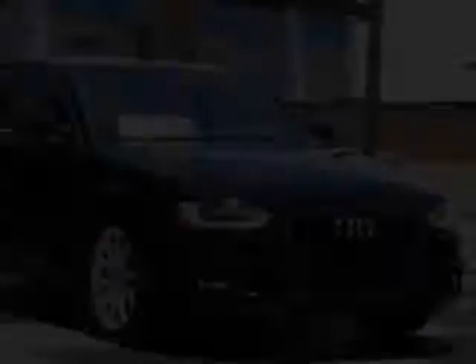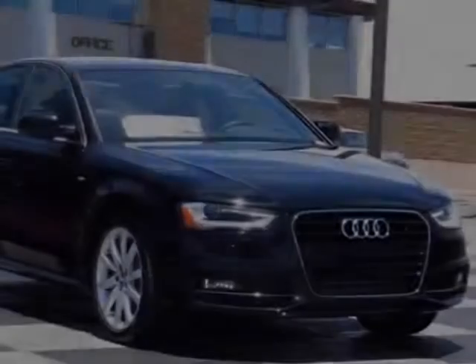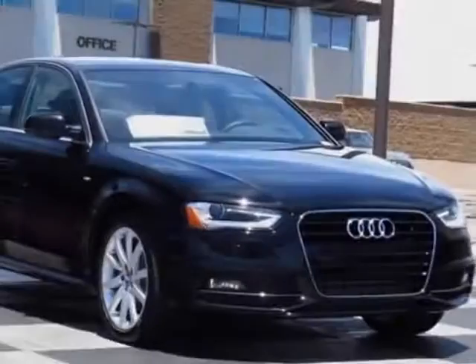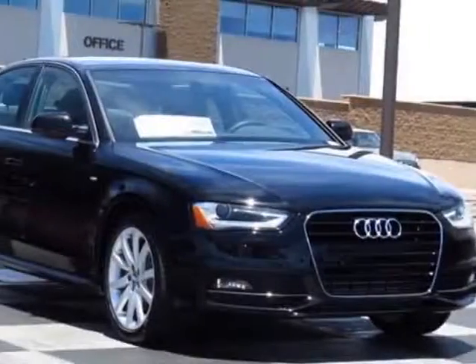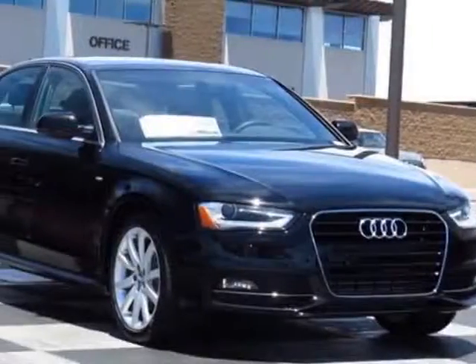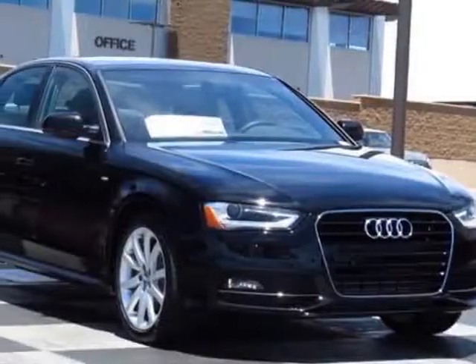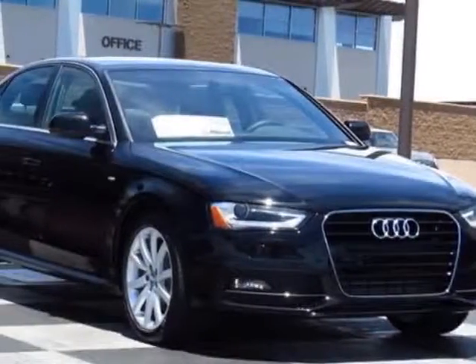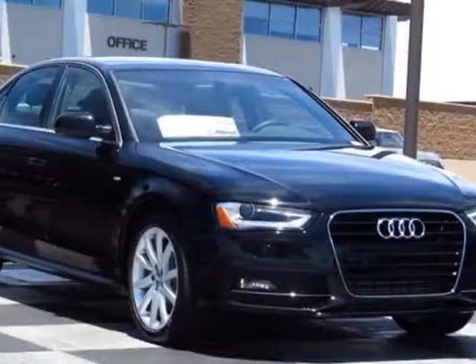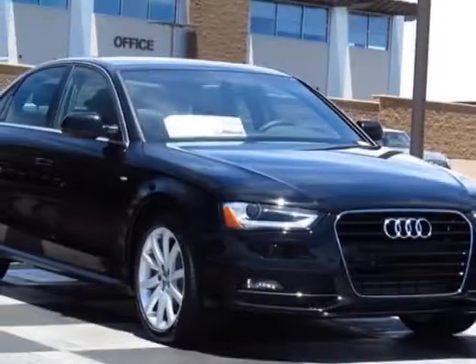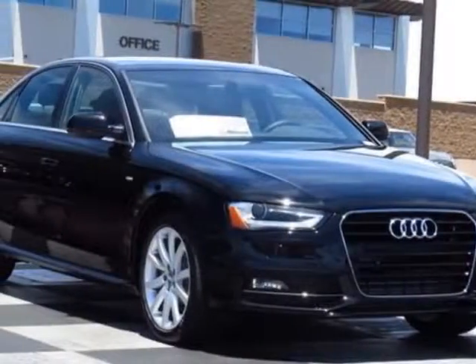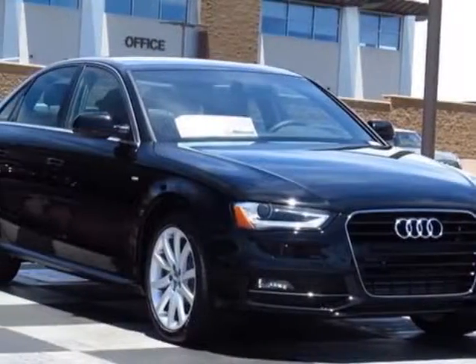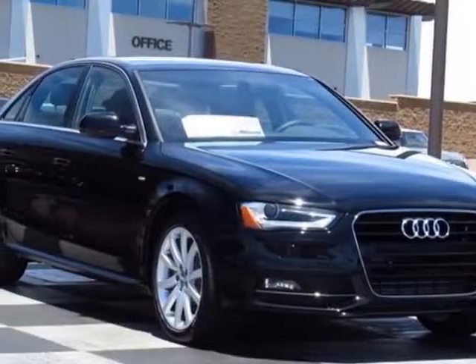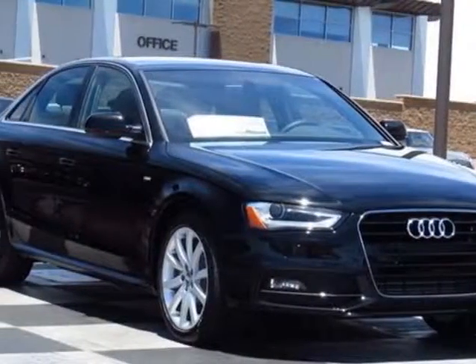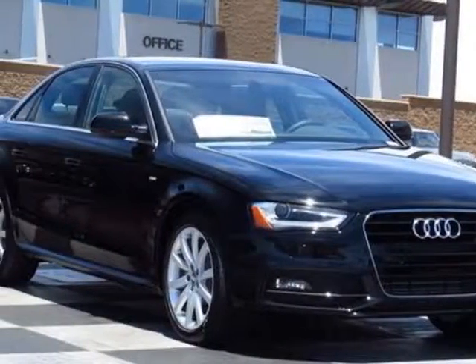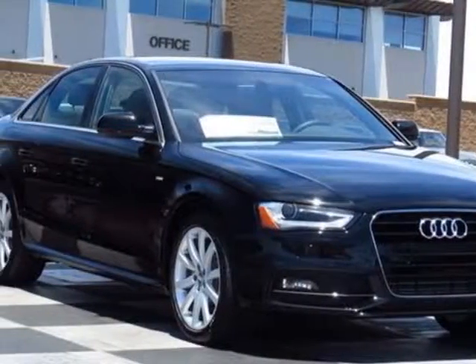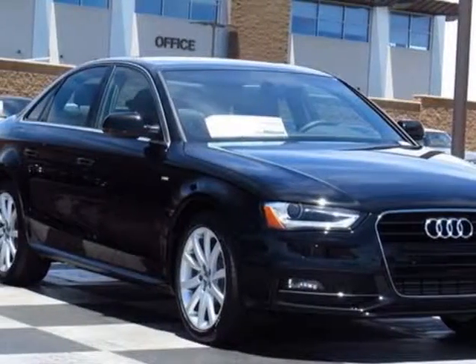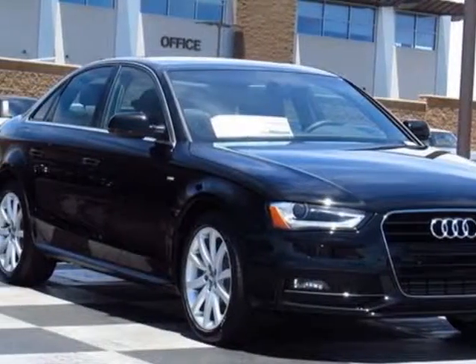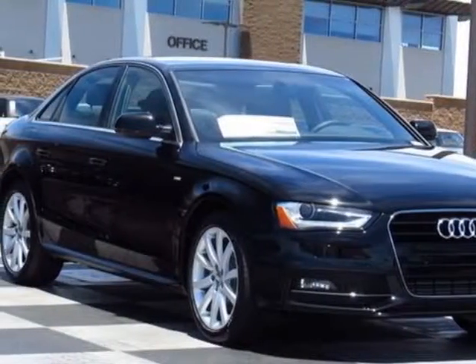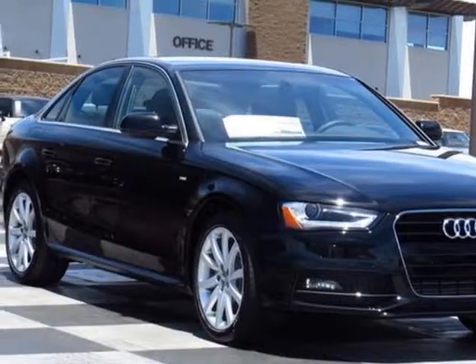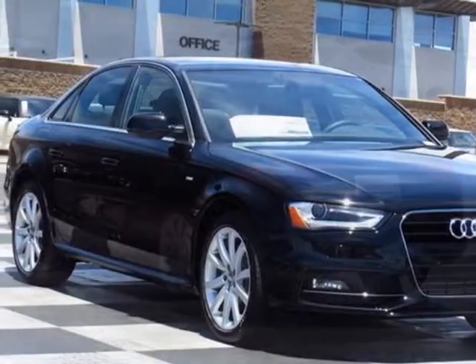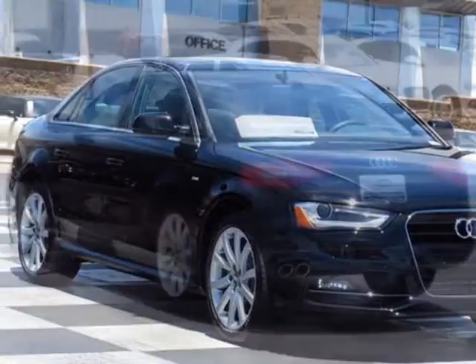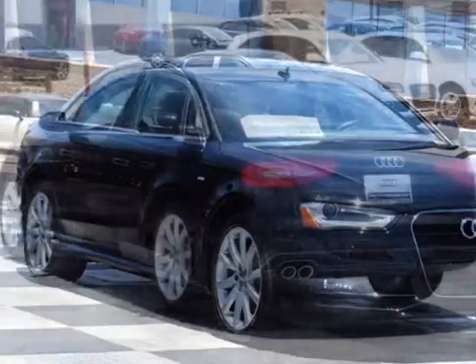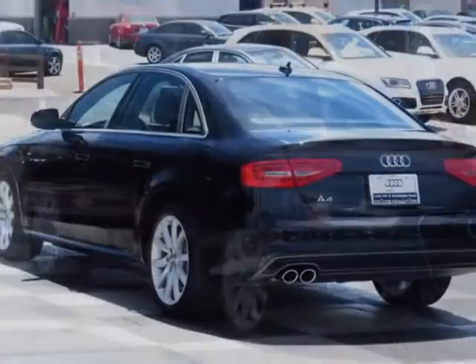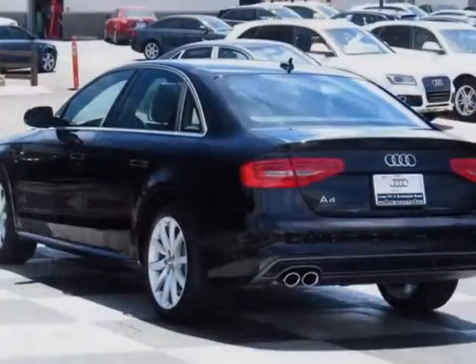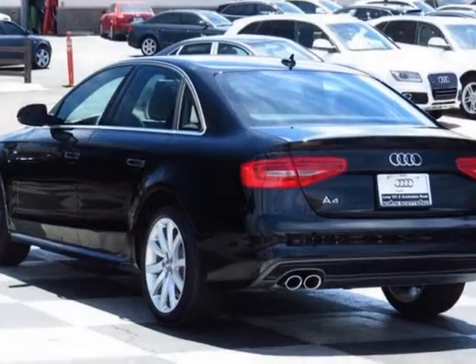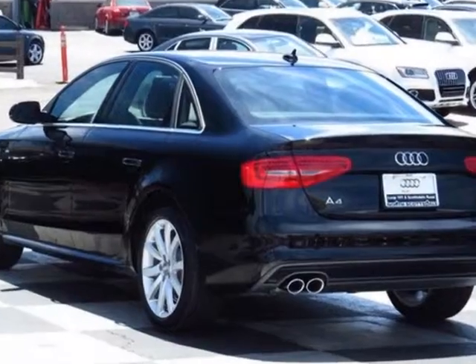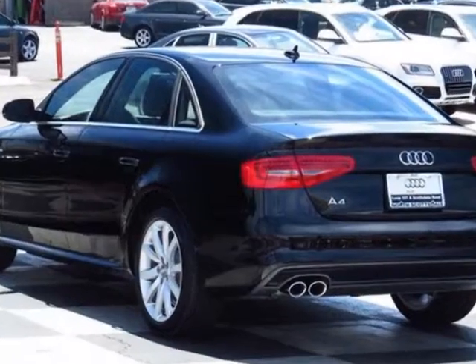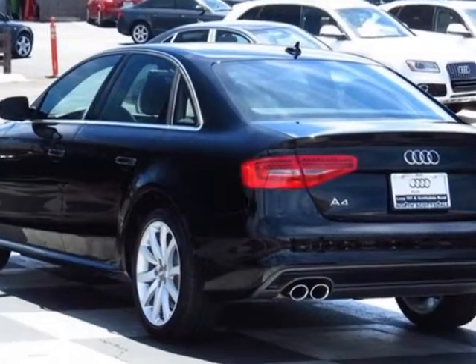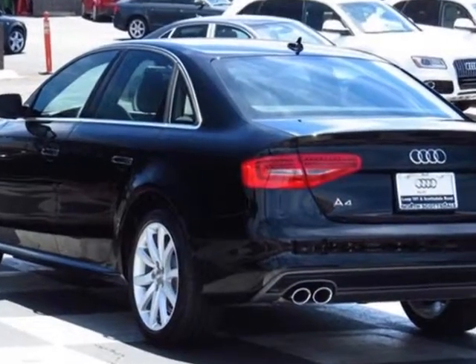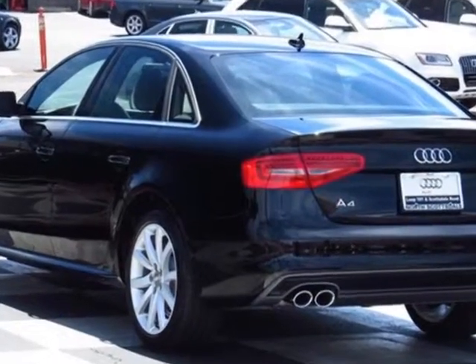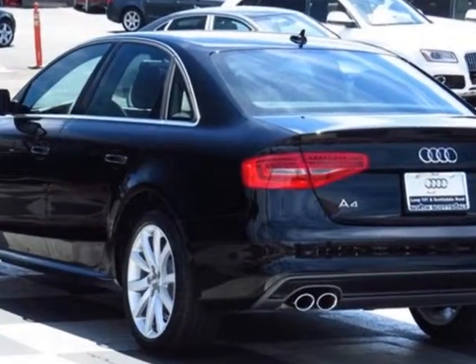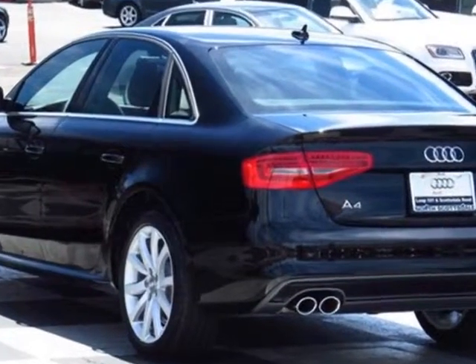Look at this new 2014 Audi A4. For your protection, this vehicle has a full factory warranty.